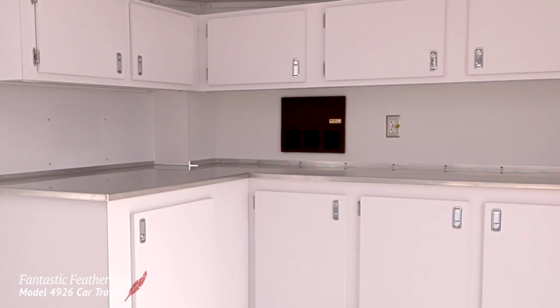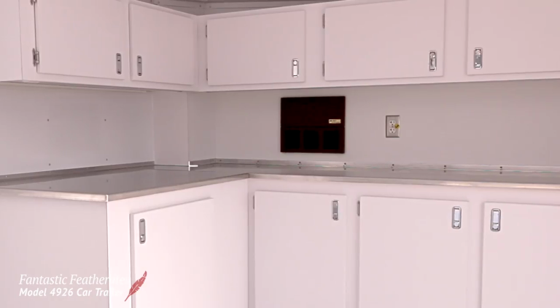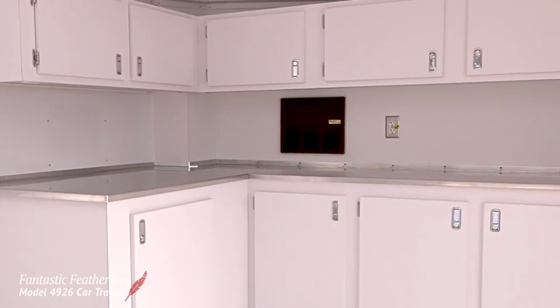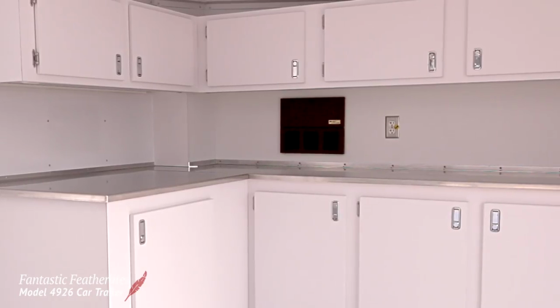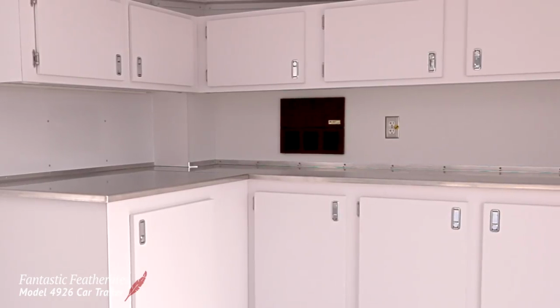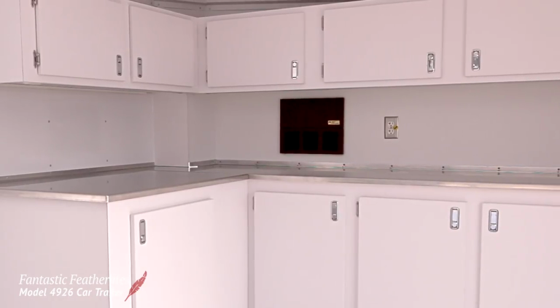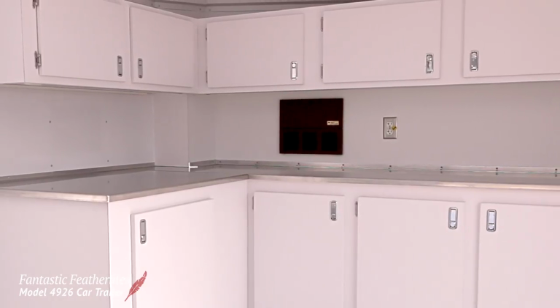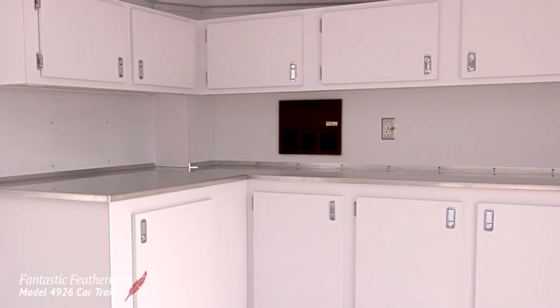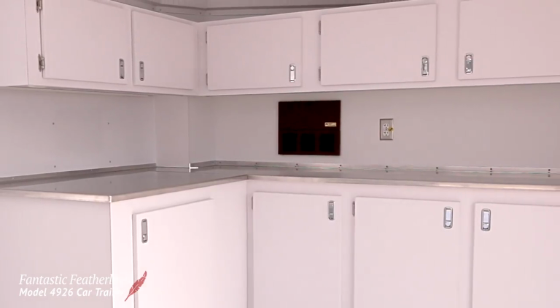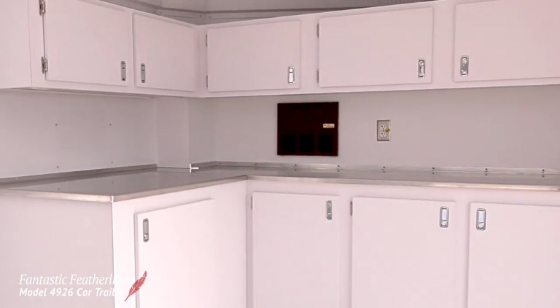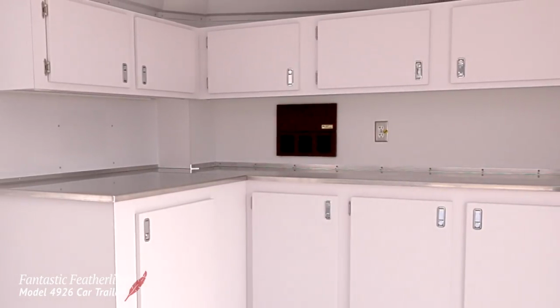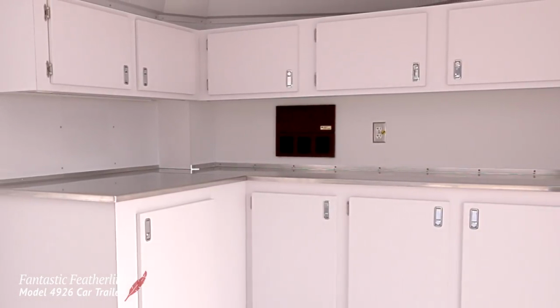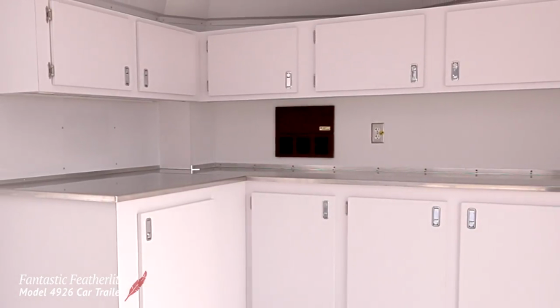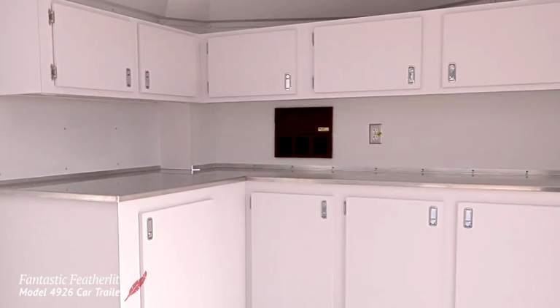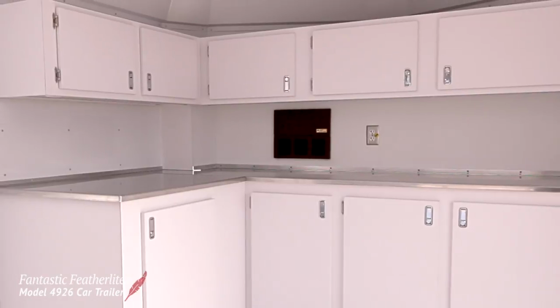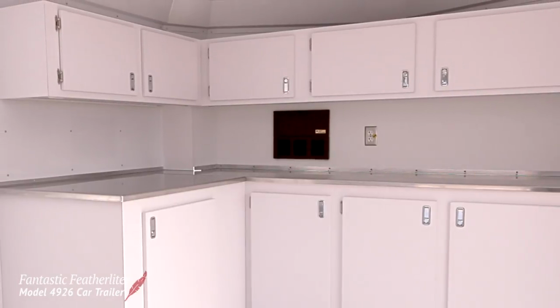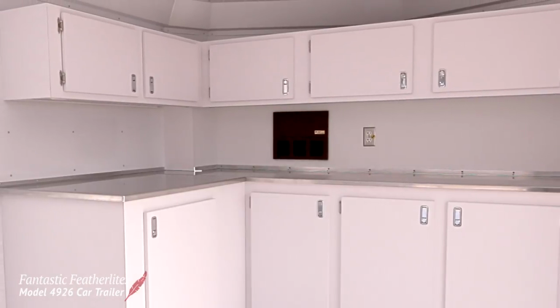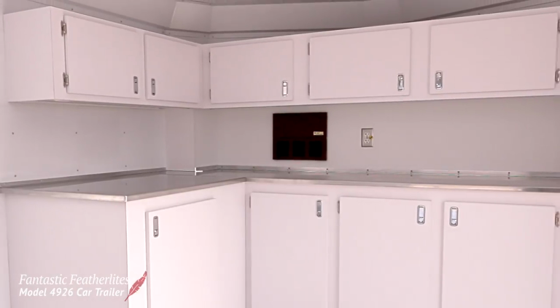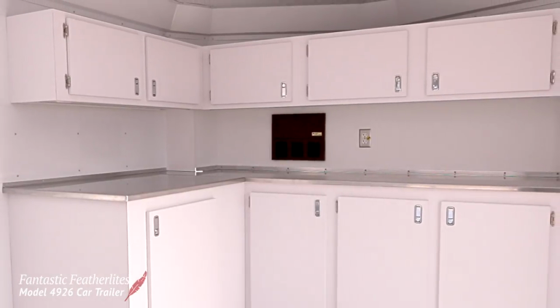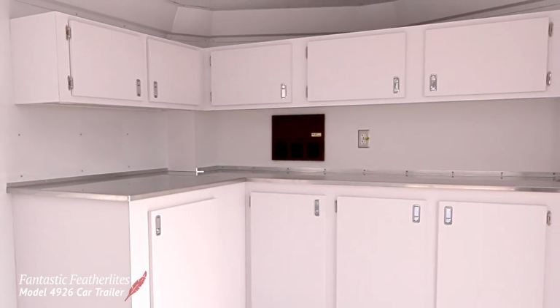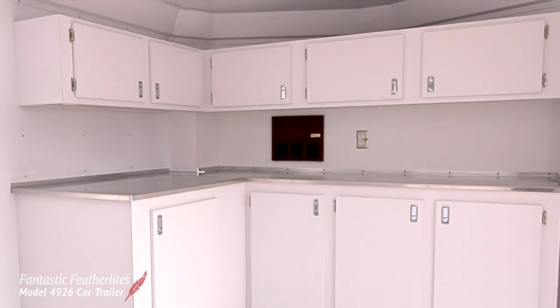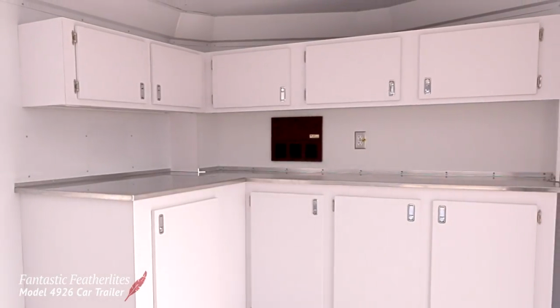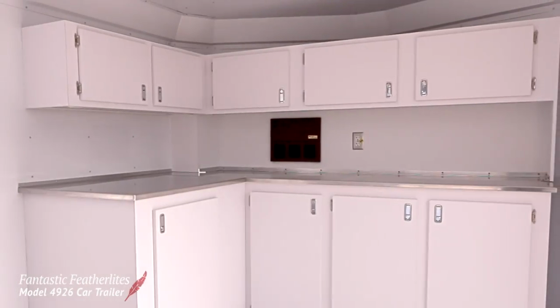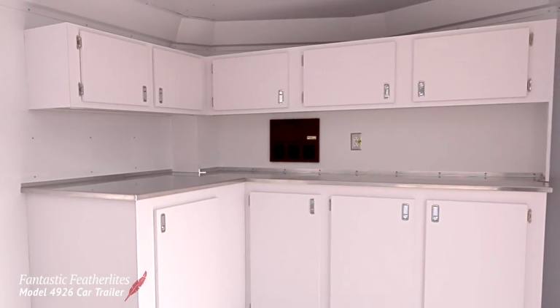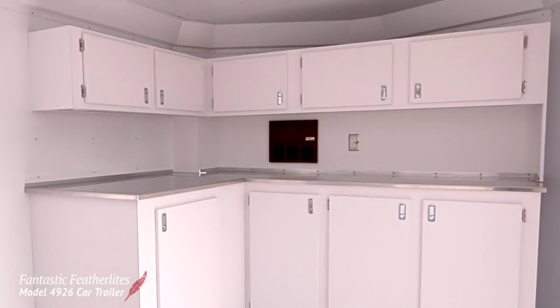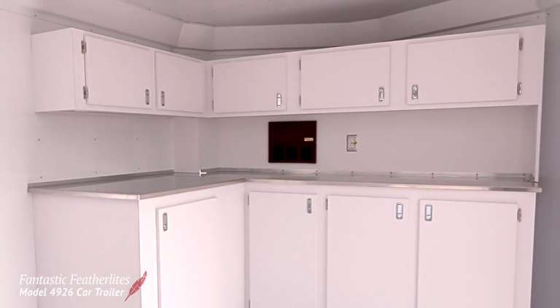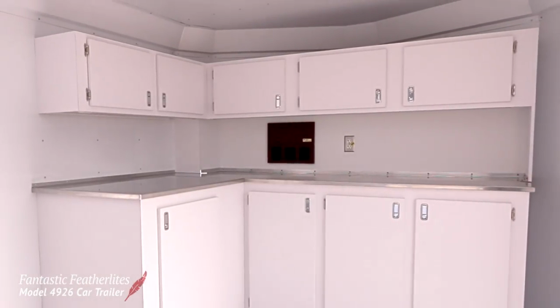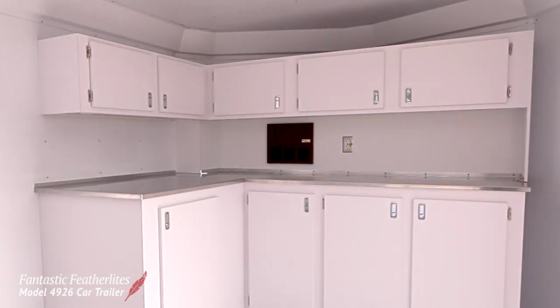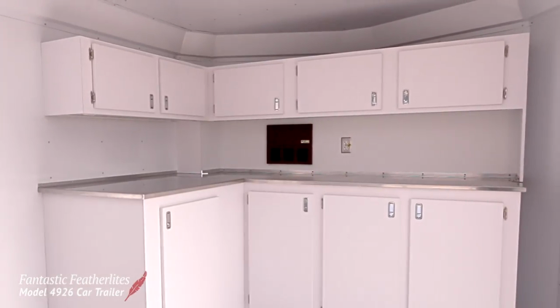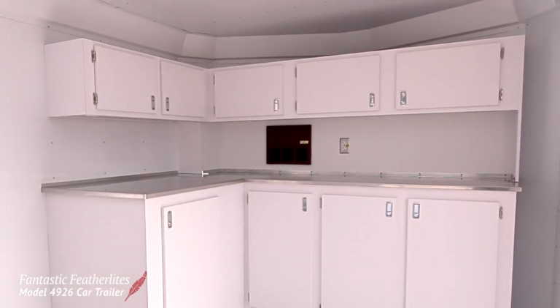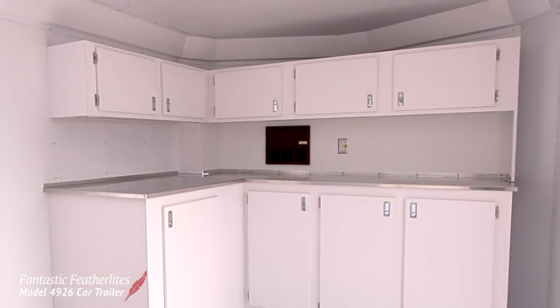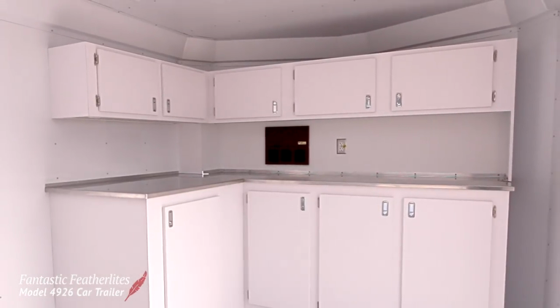The white interior aluminum lining helps not only make the trailer brighter but also gives it a clean professional look. A stainless steel workbench and plenty of cabinet space at the front of the trailer can store all the parts and tools needed to make the repairs at the track.